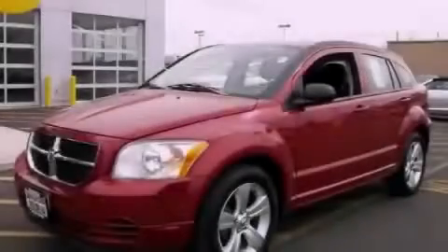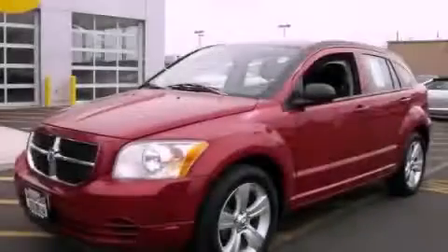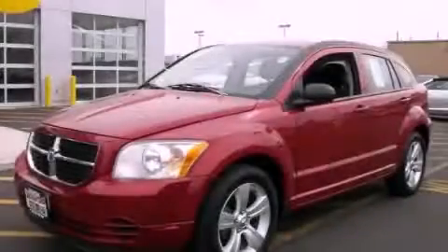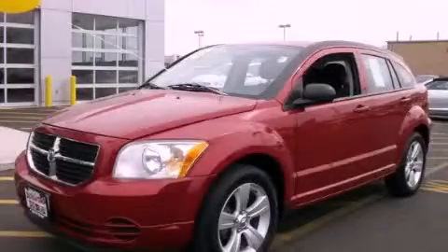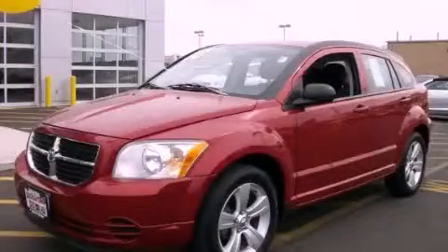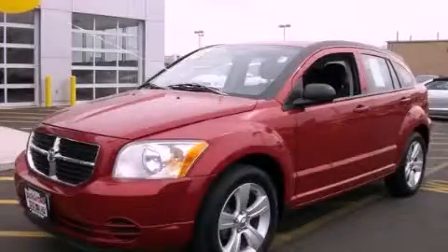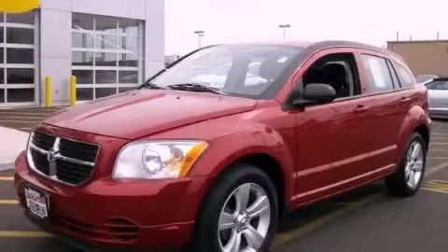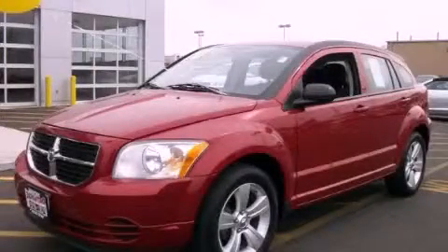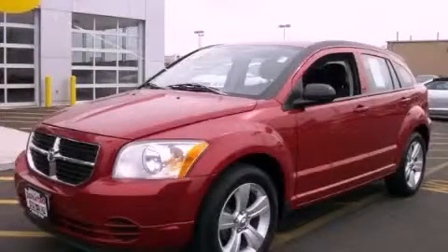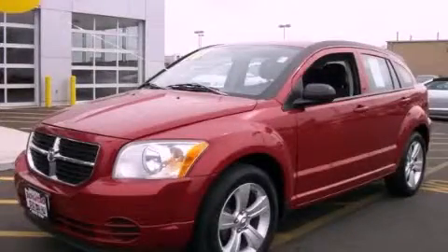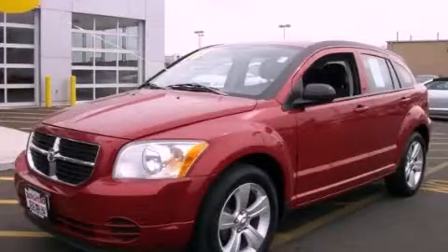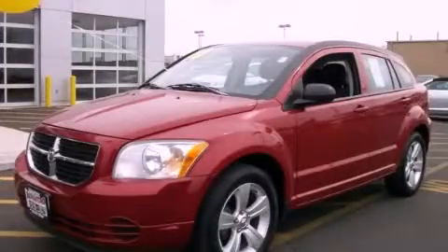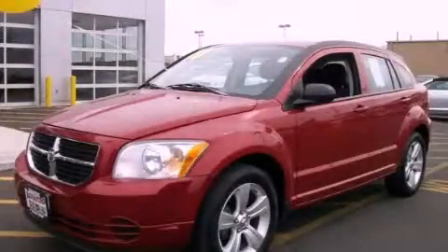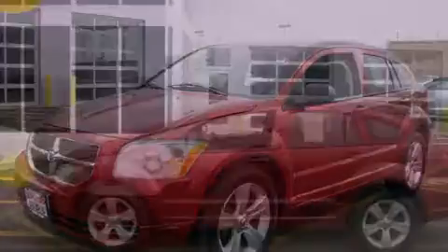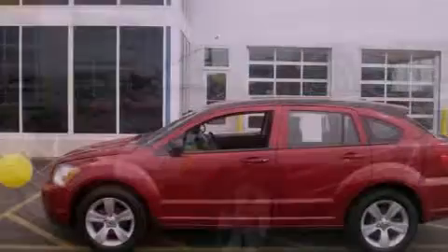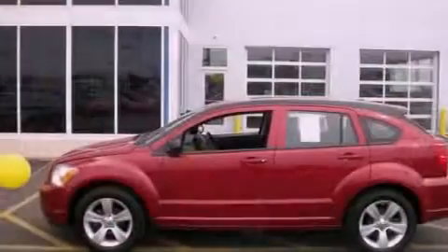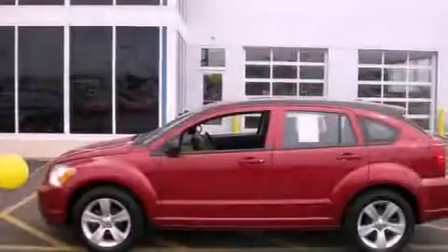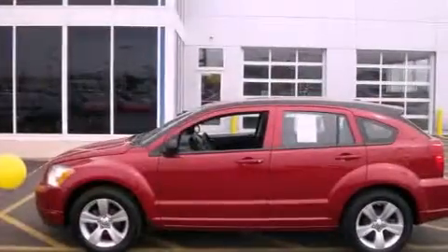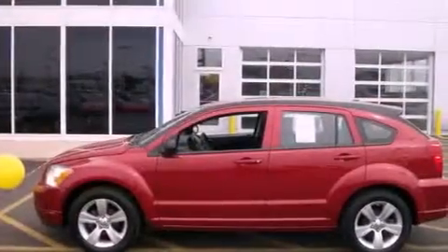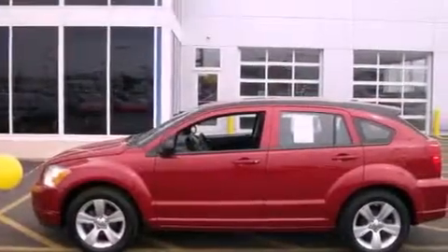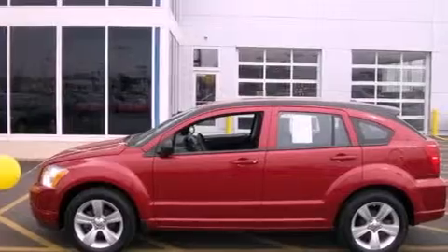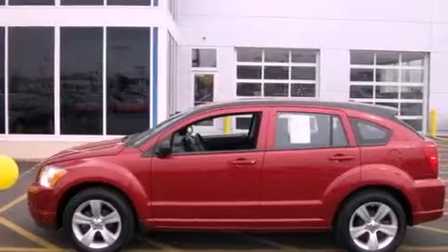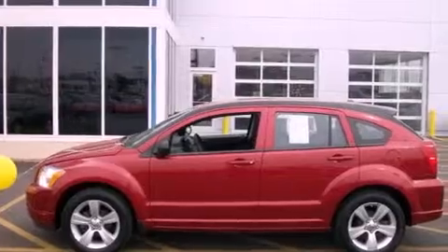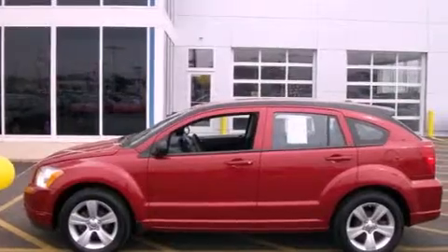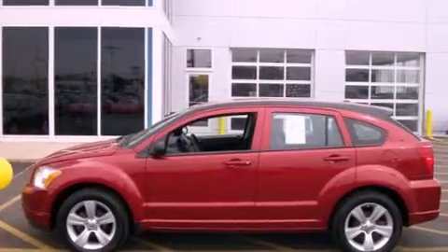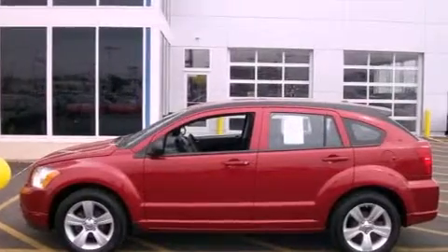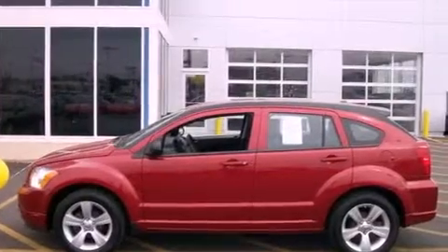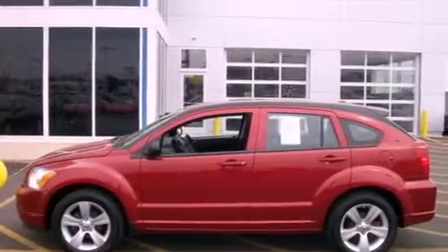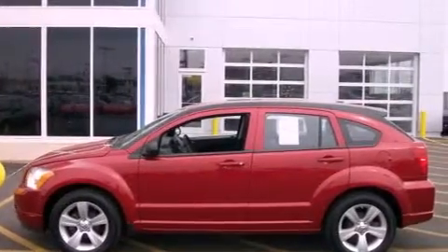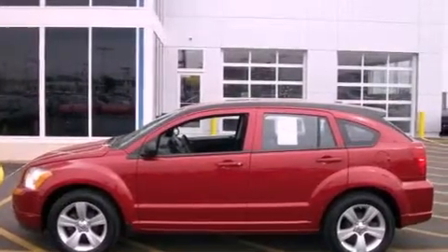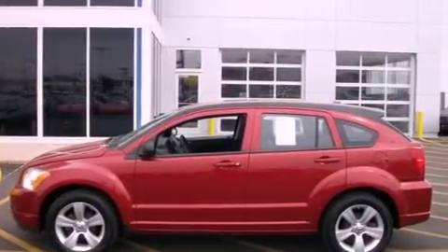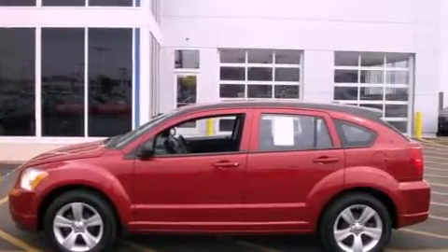This is a 2010 Dodge Caliber. It features a 2.0-liter four-cylinder engine and a manual transmission.